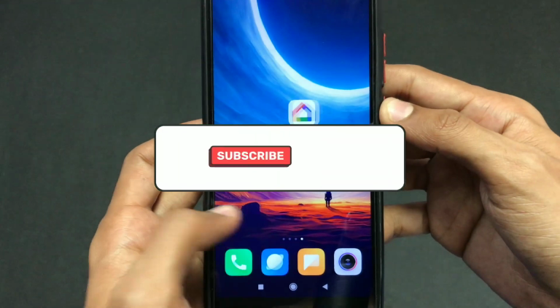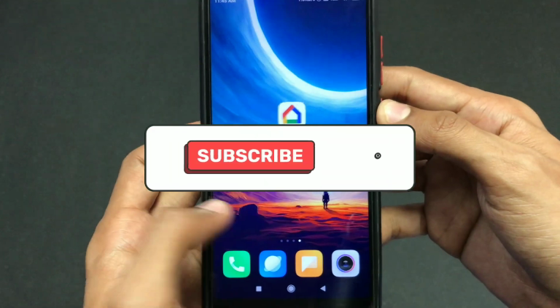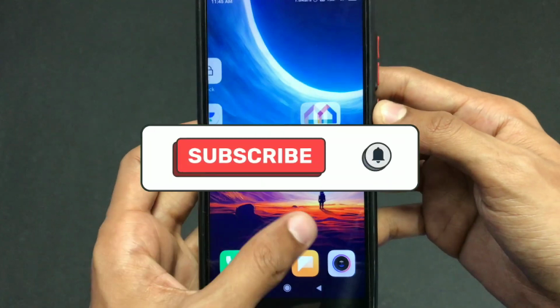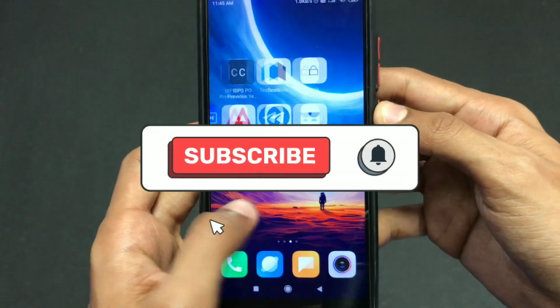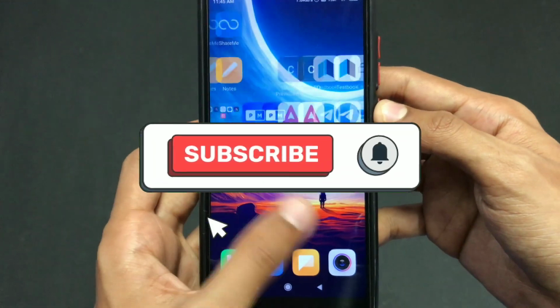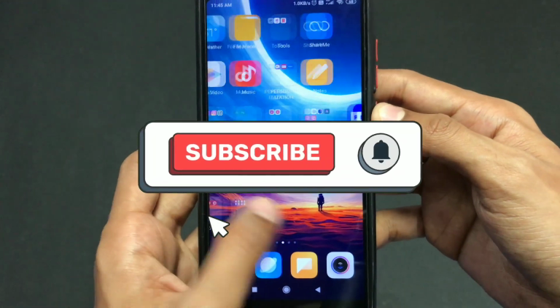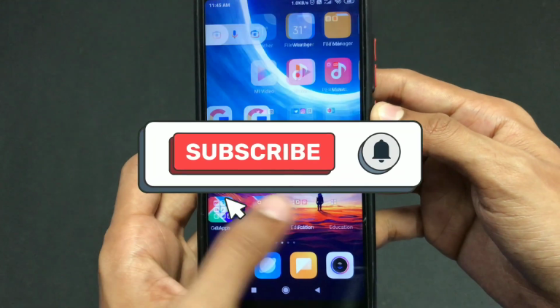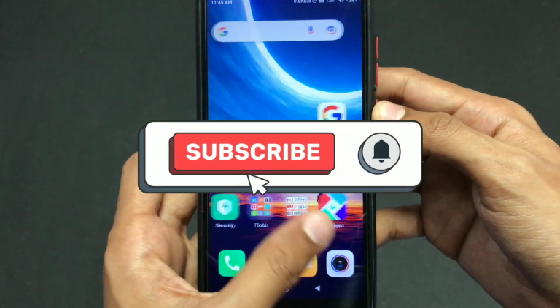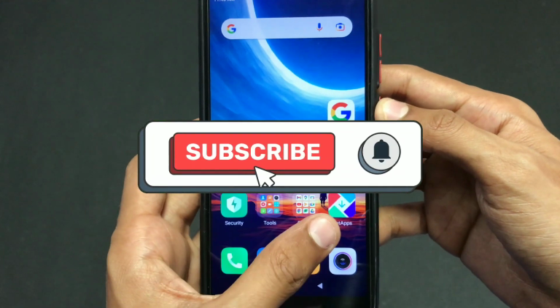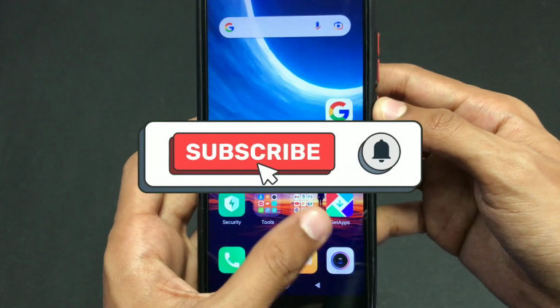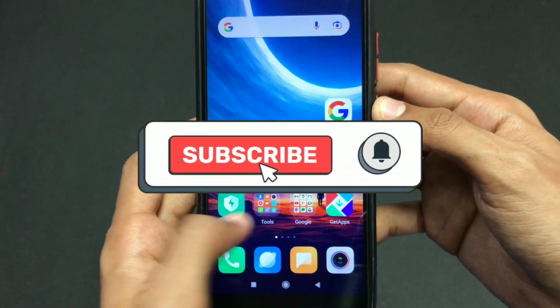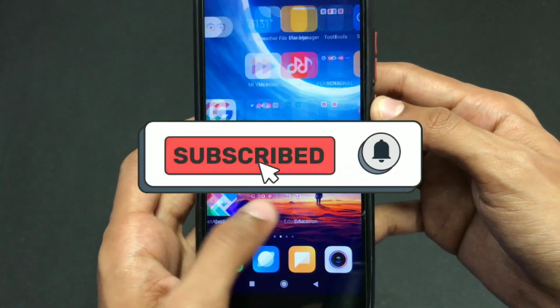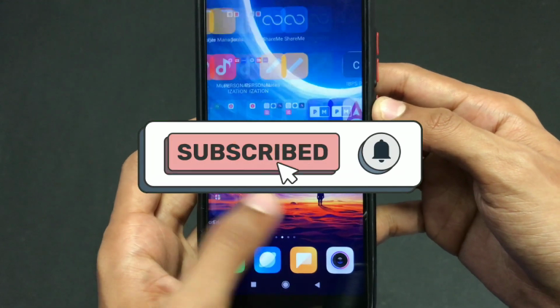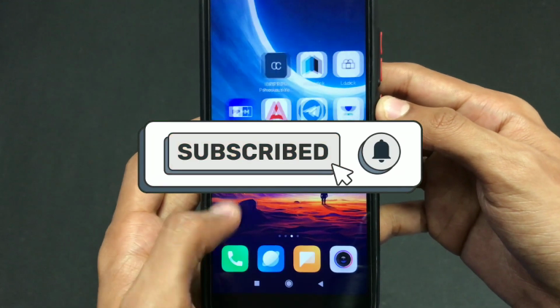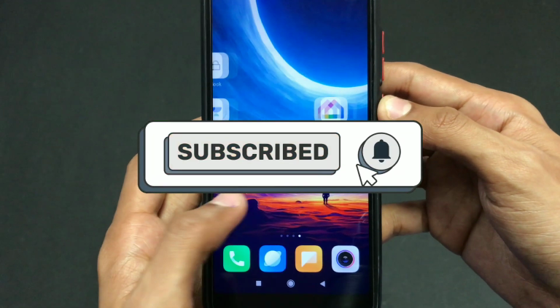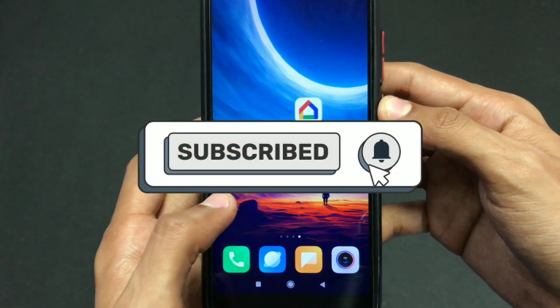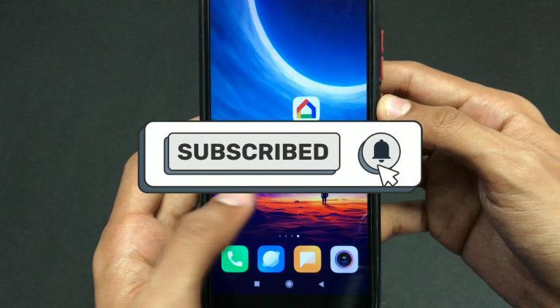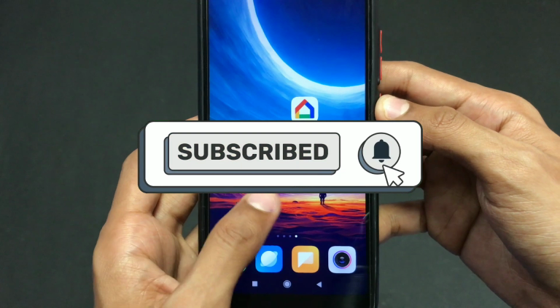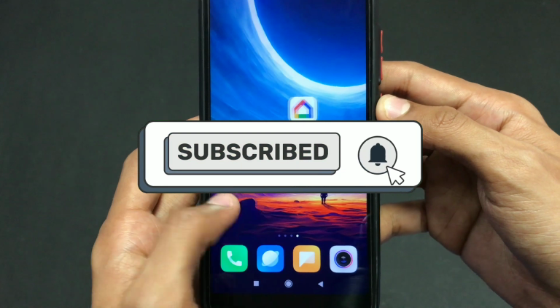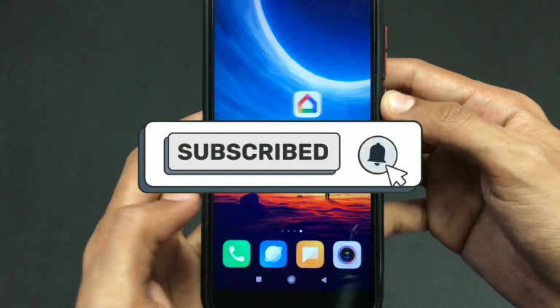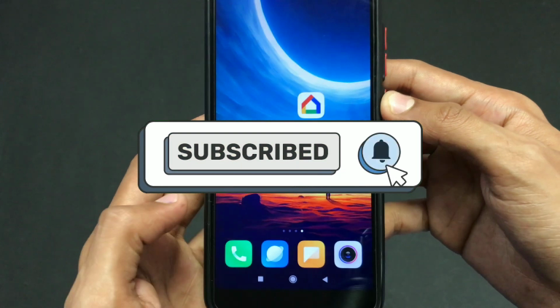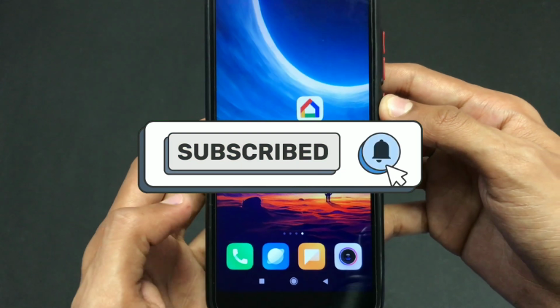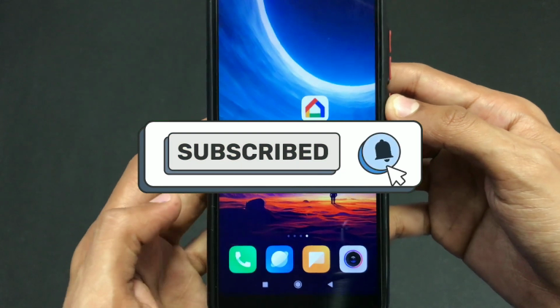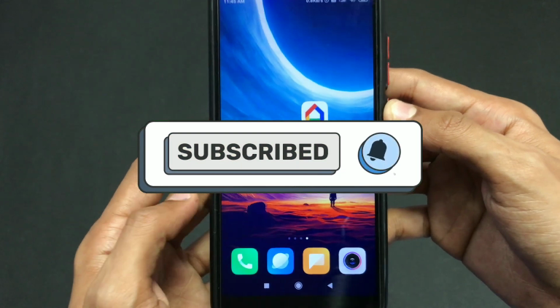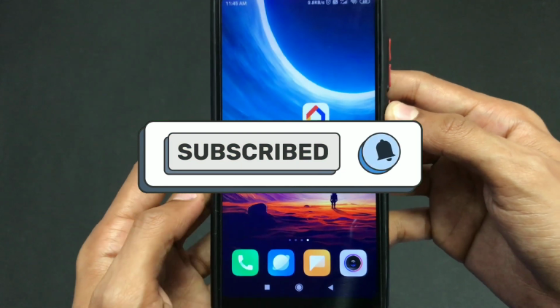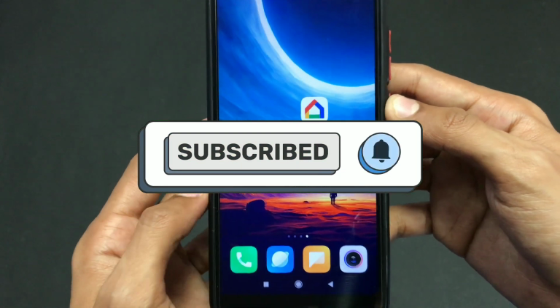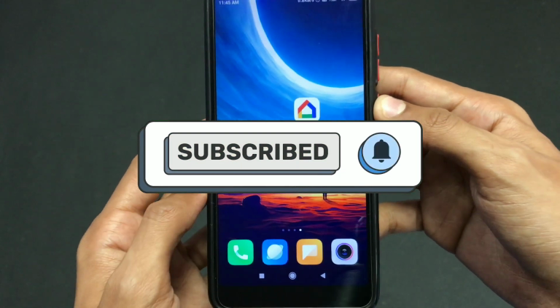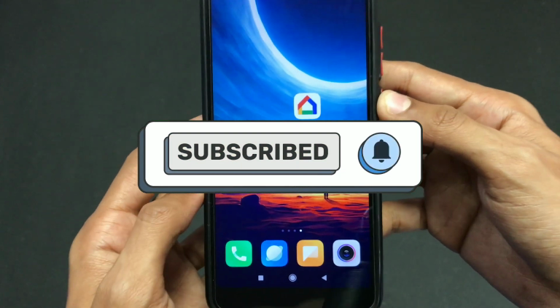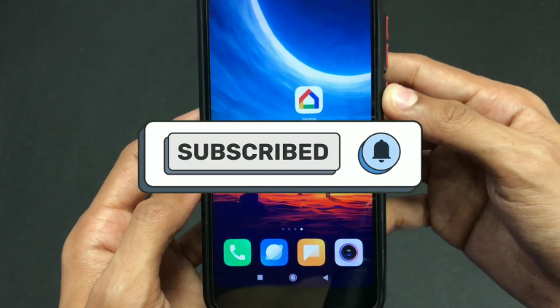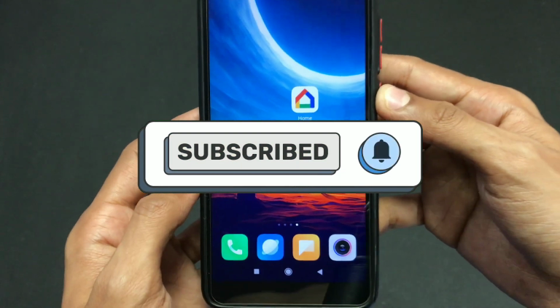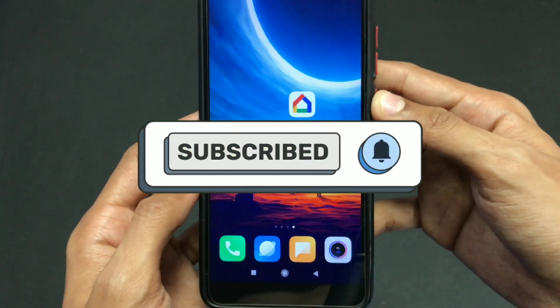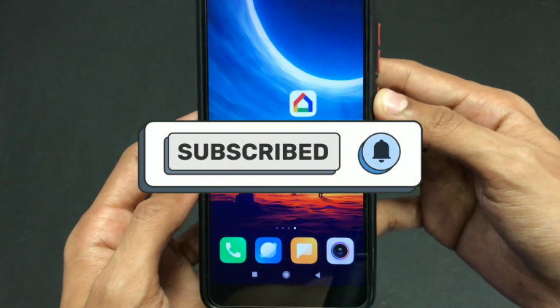That's it for this video. Subscribe for more informative videos like this. Thank you for watching.